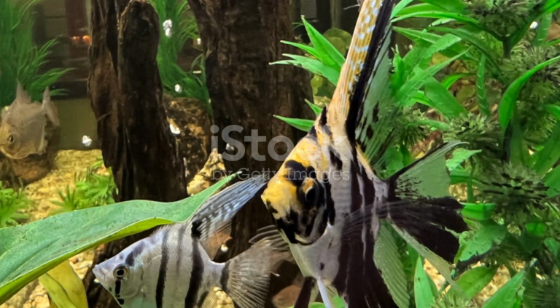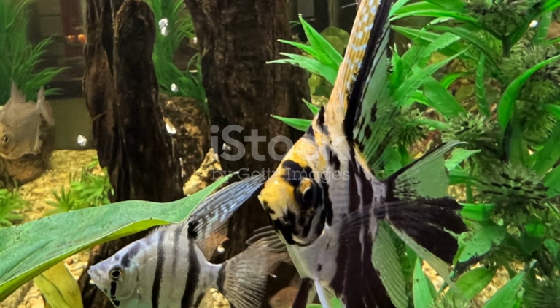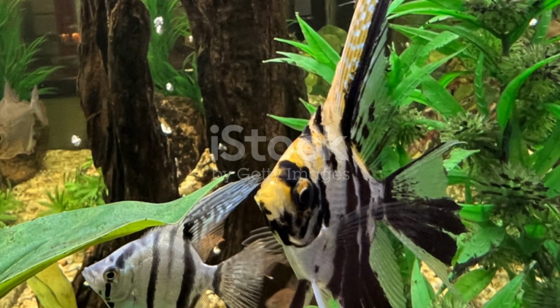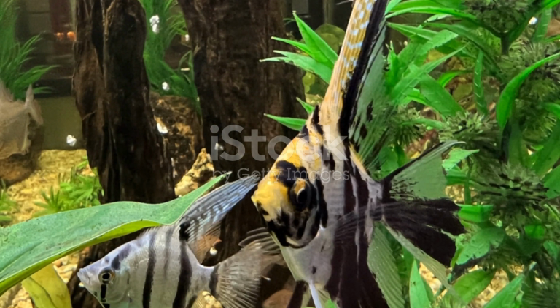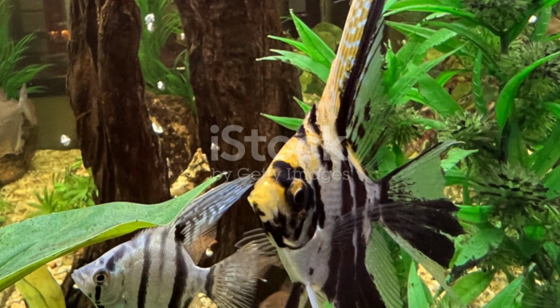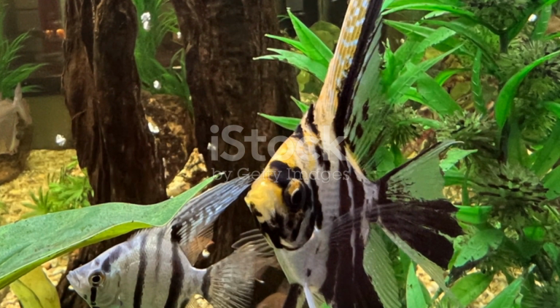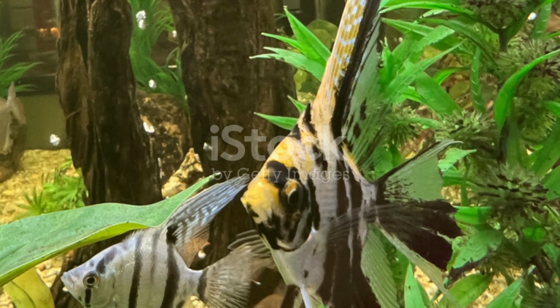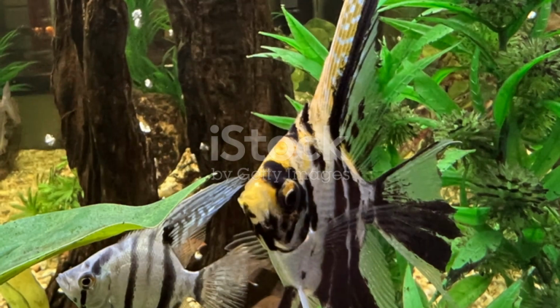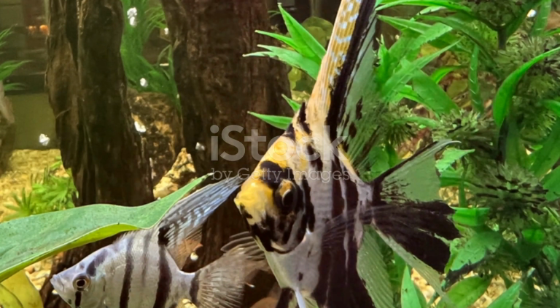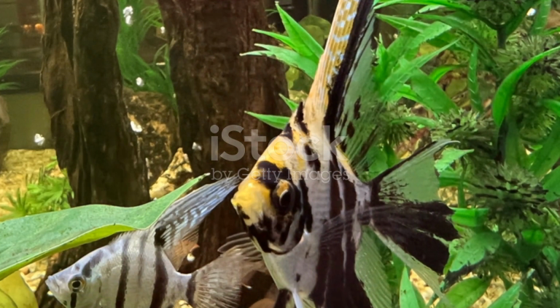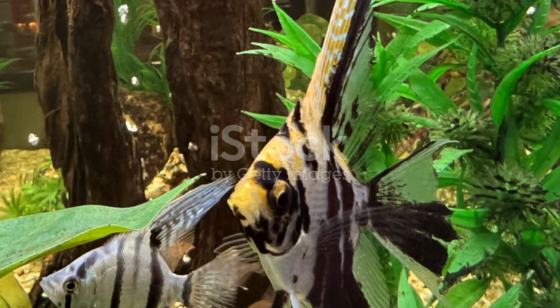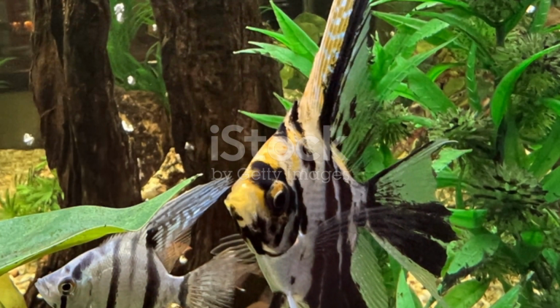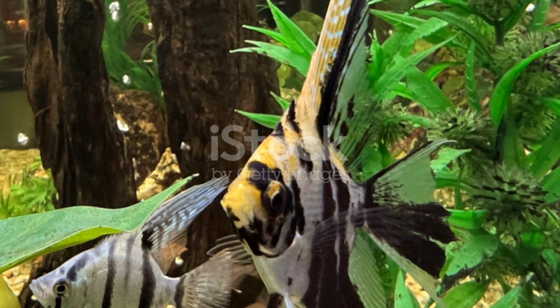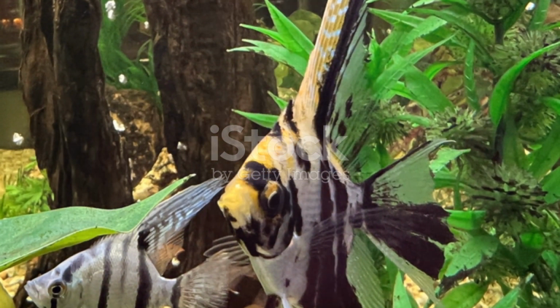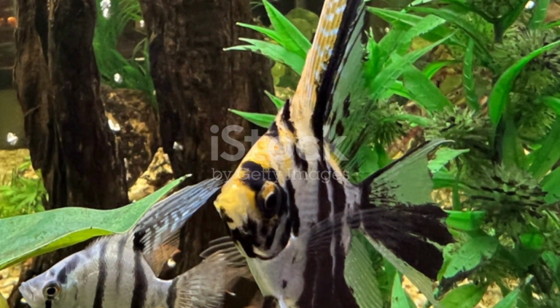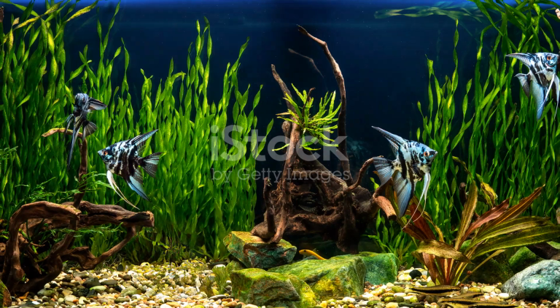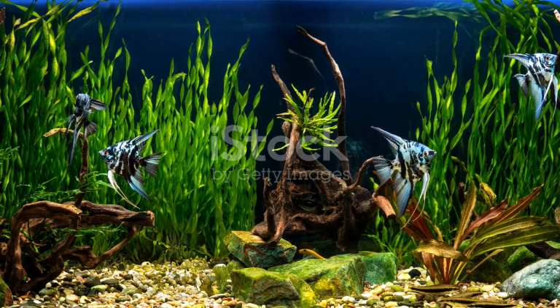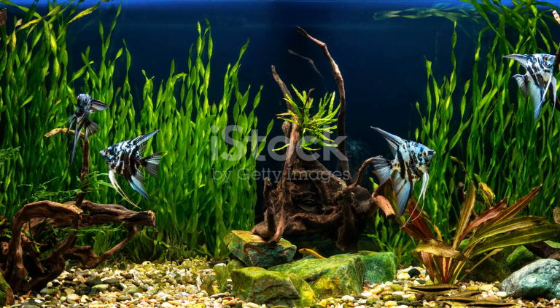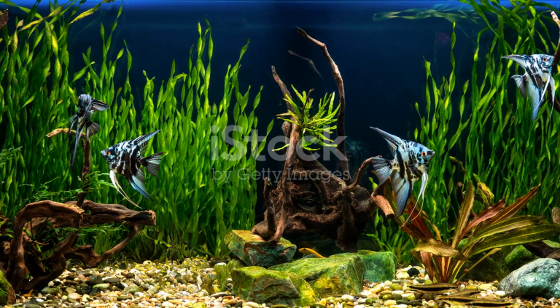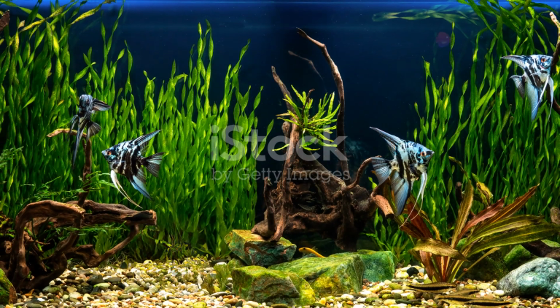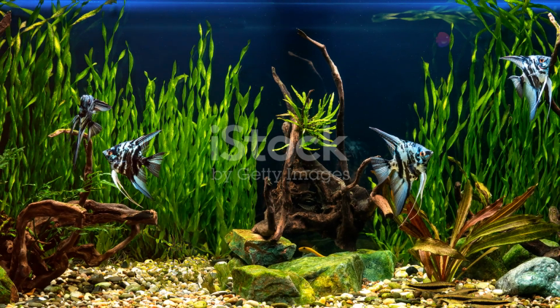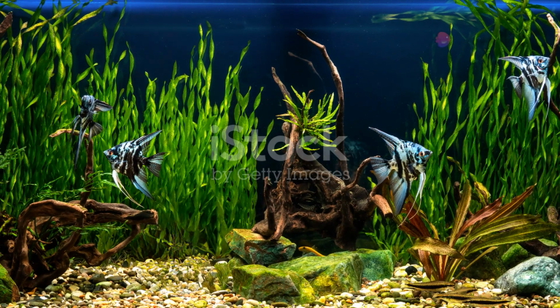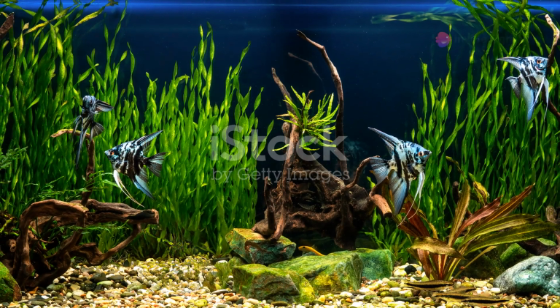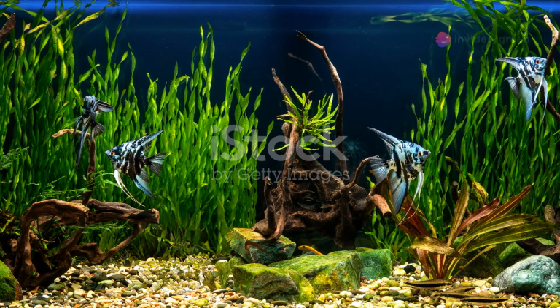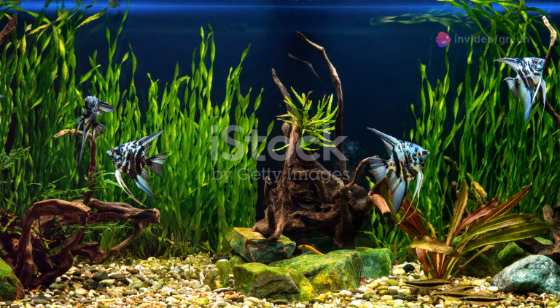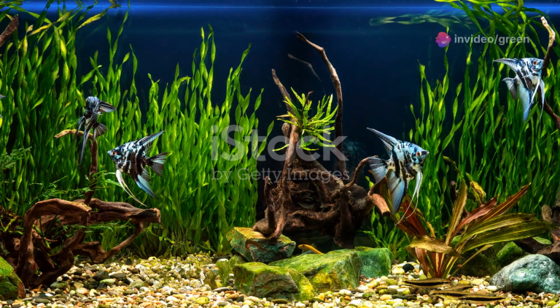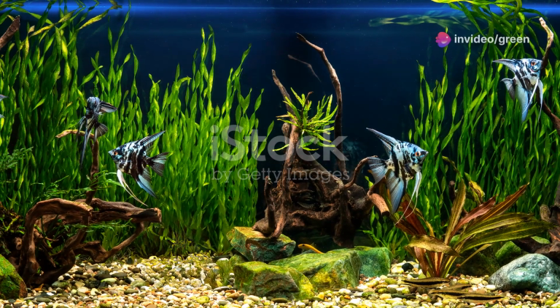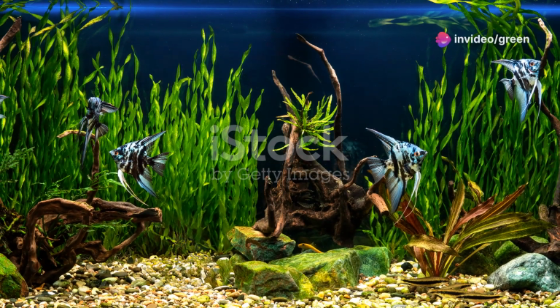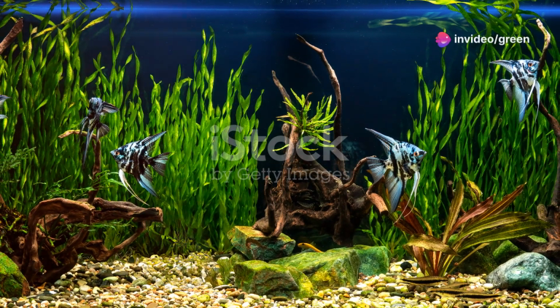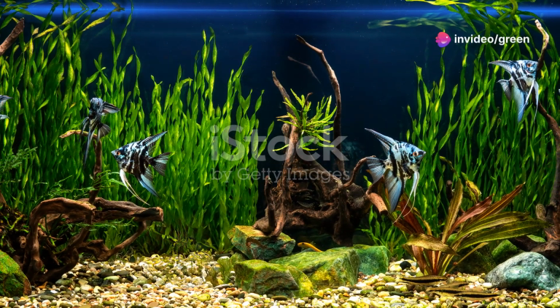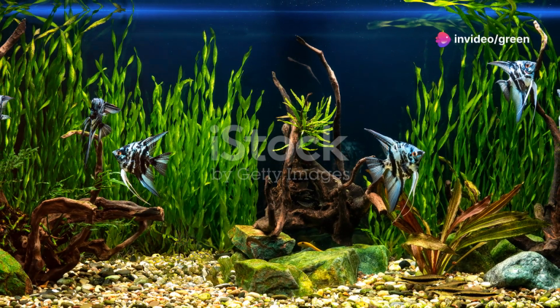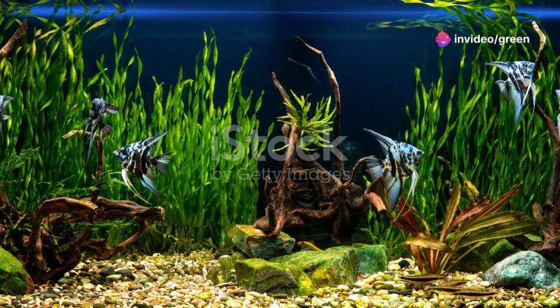First, you'll need a tank that's at least 20 gallons. These beauties need space to strut their stuff.